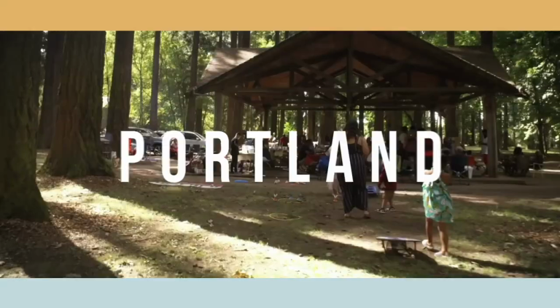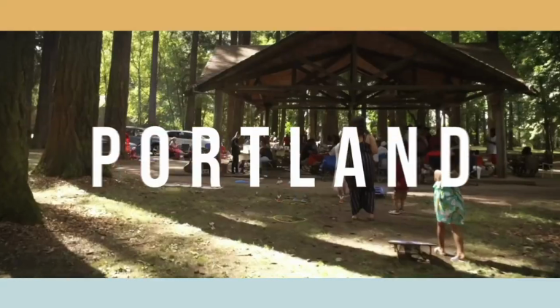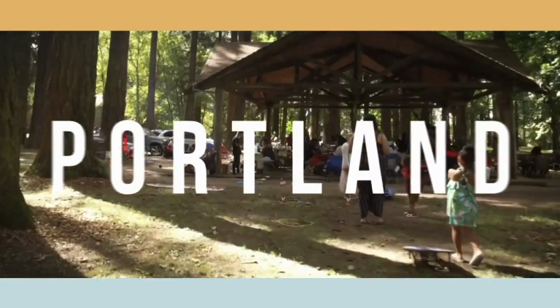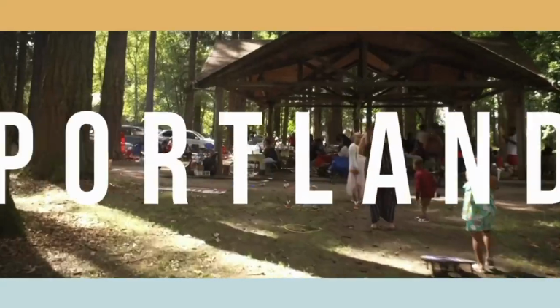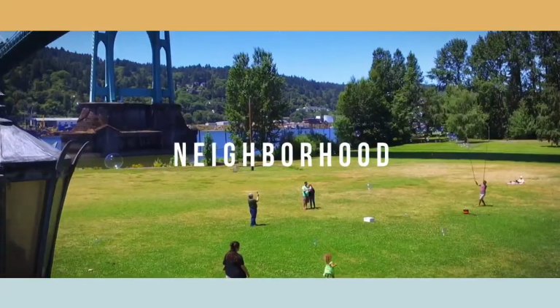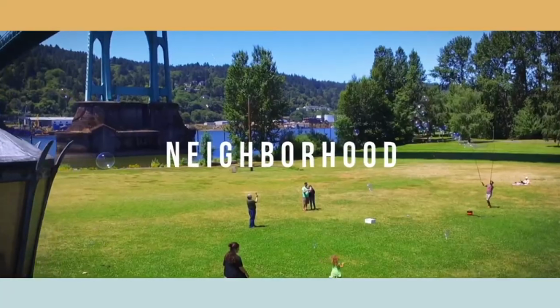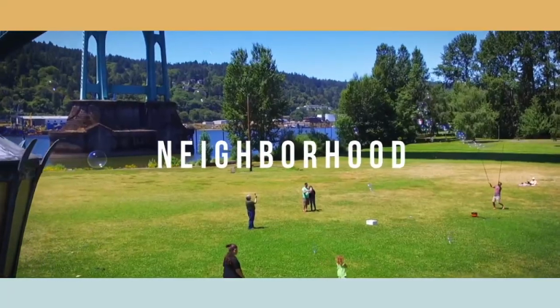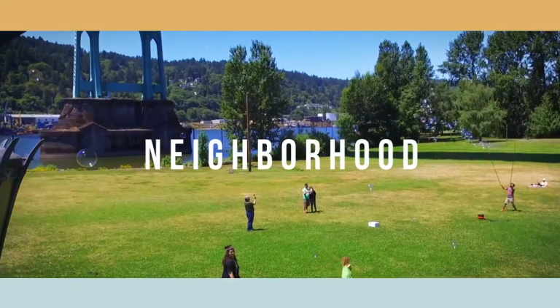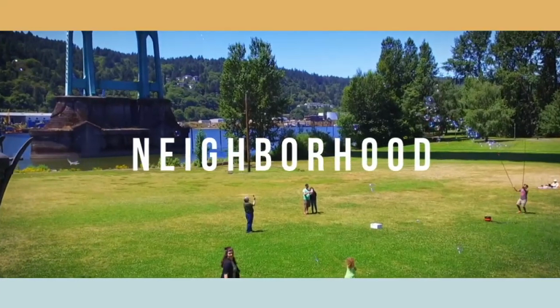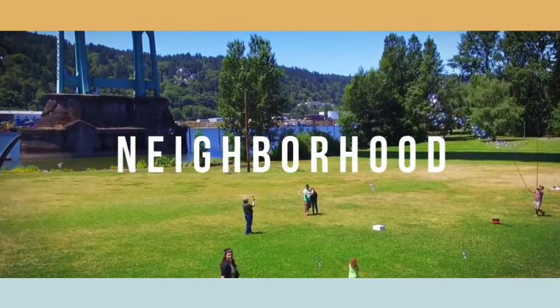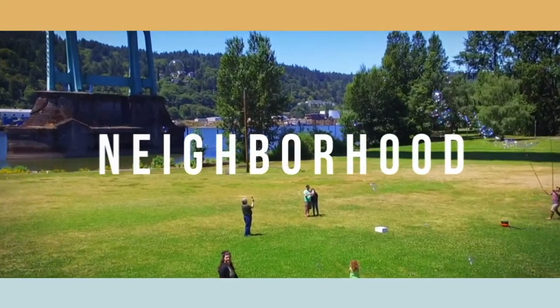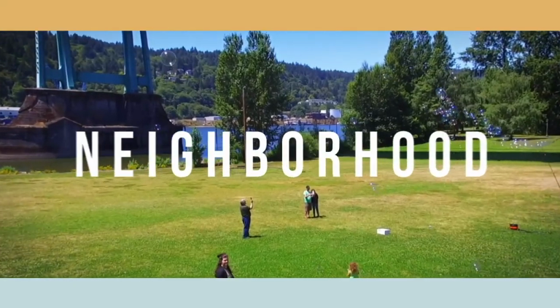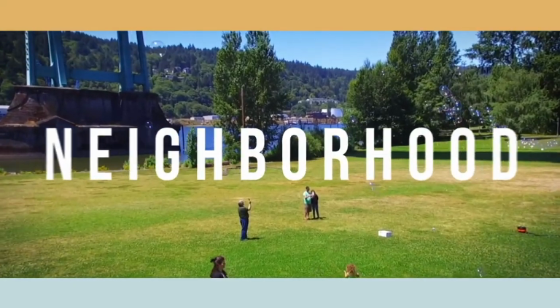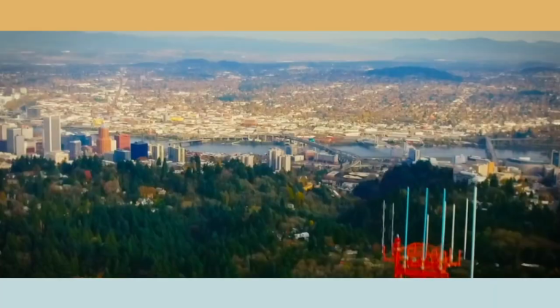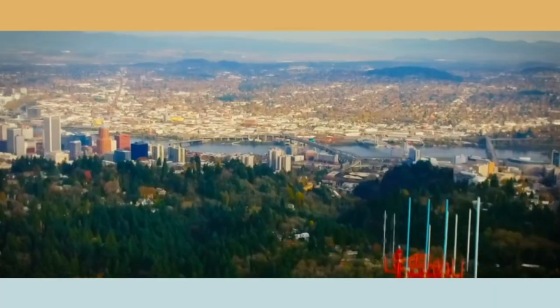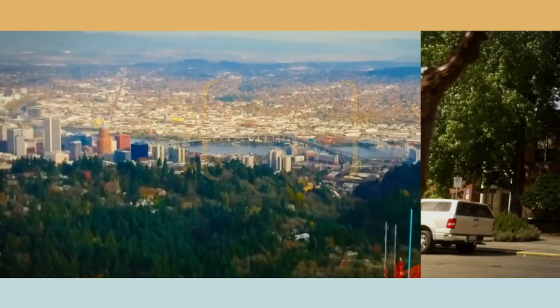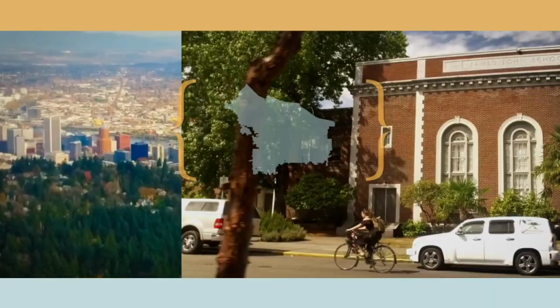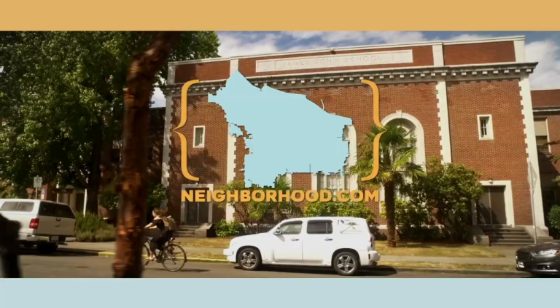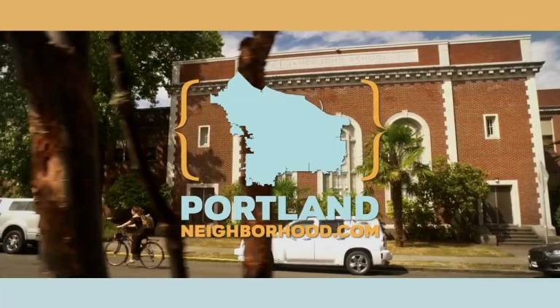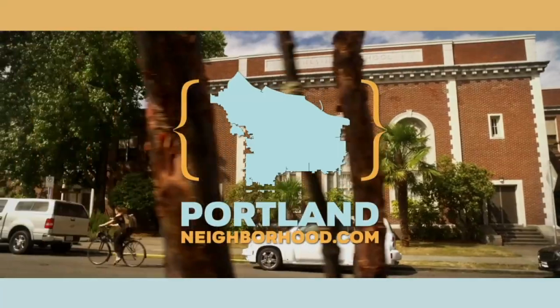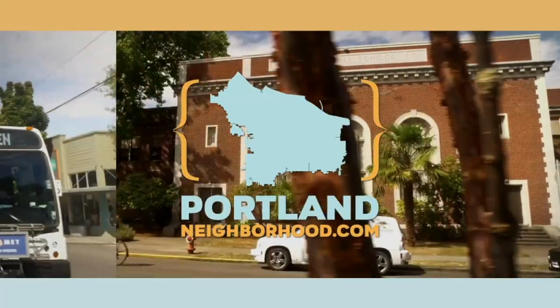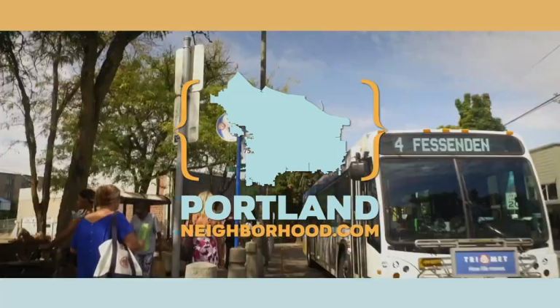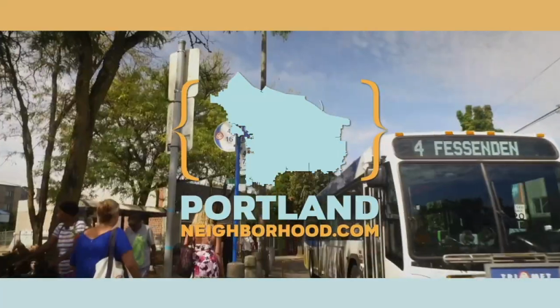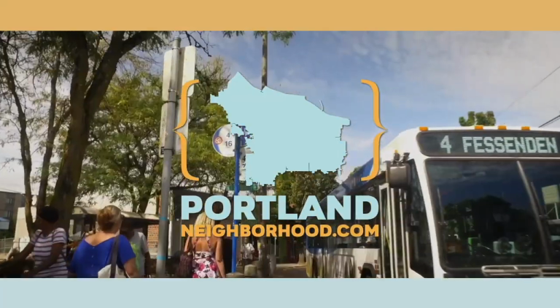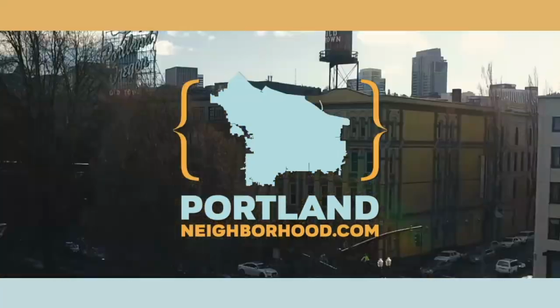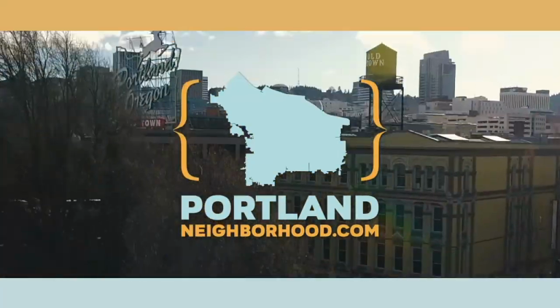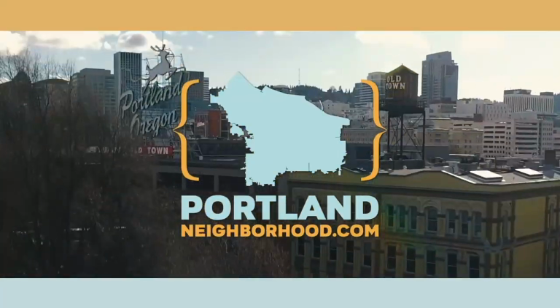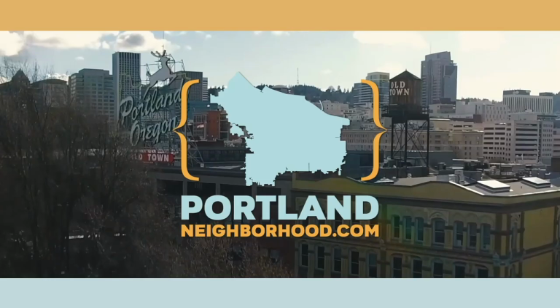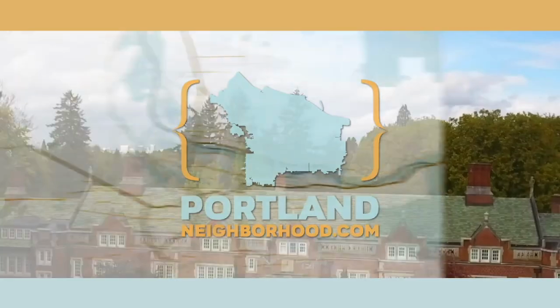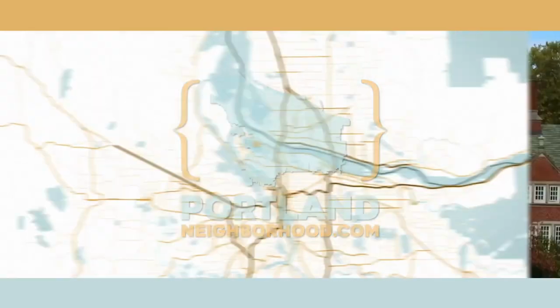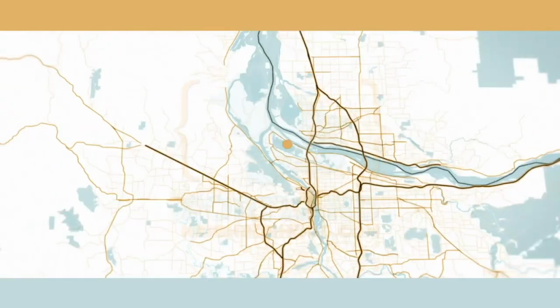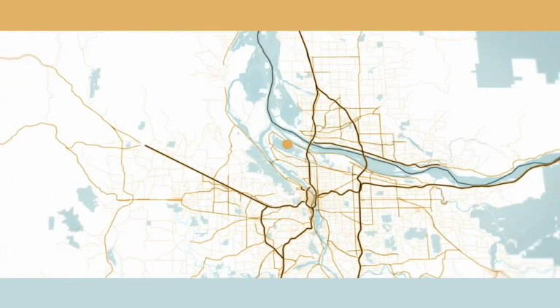Welcome to PortlandNeighborhood.com, where we shine a light on your communities and what makes your neighborhood unique.